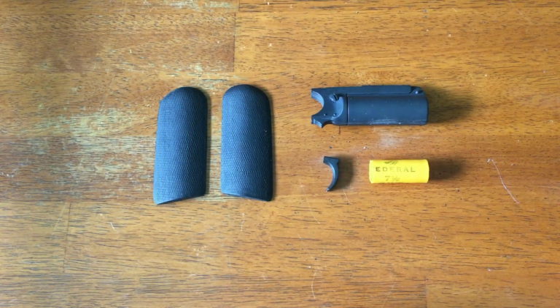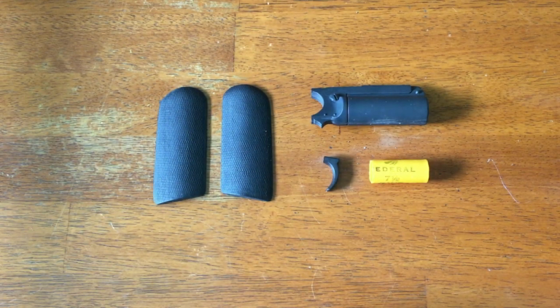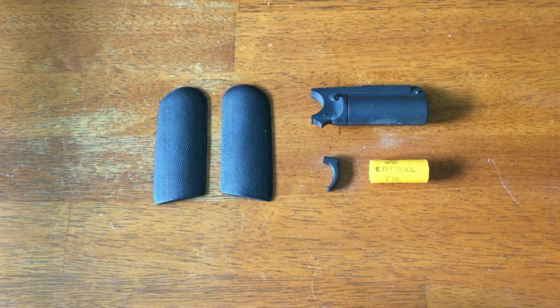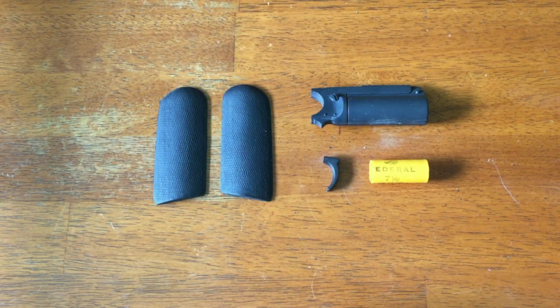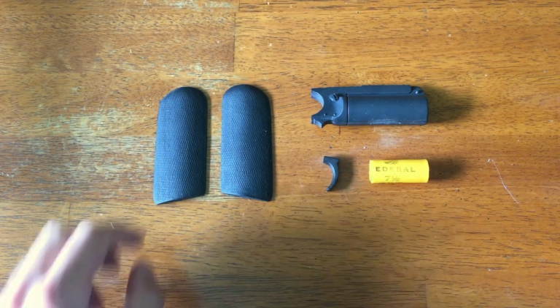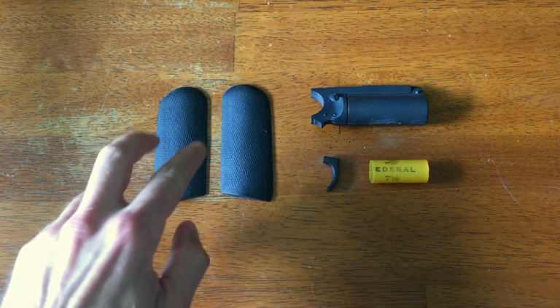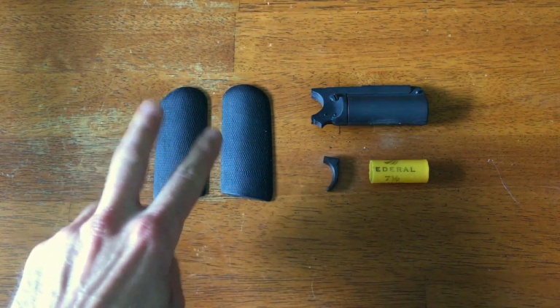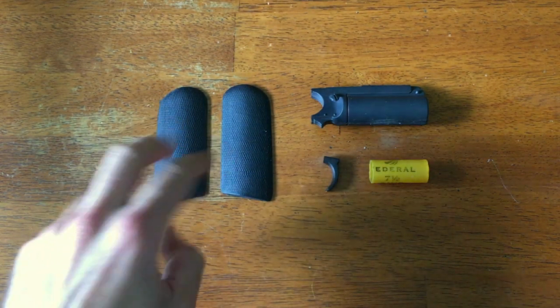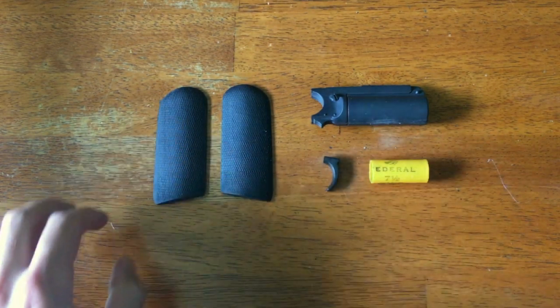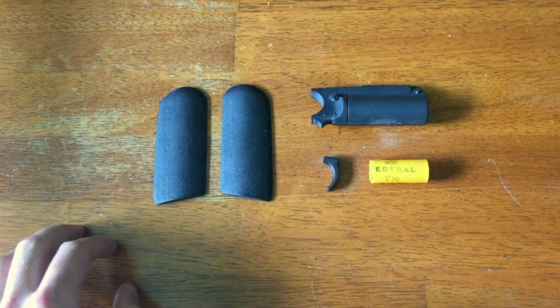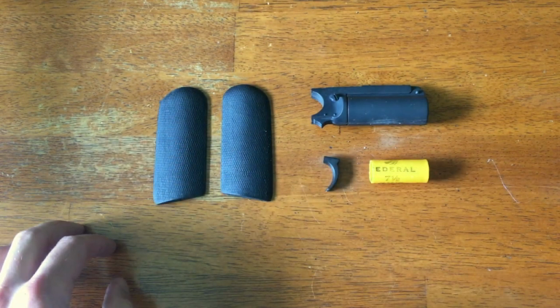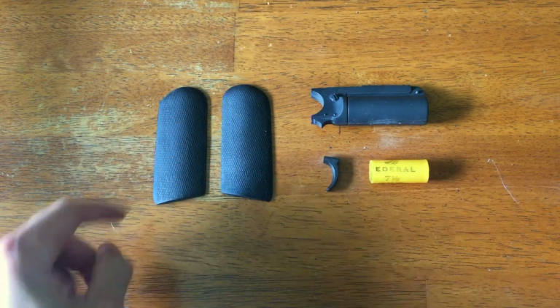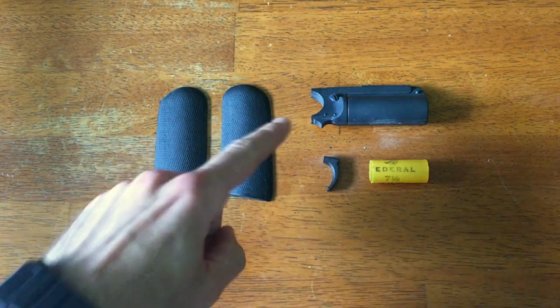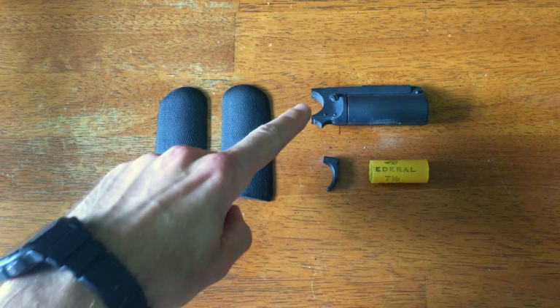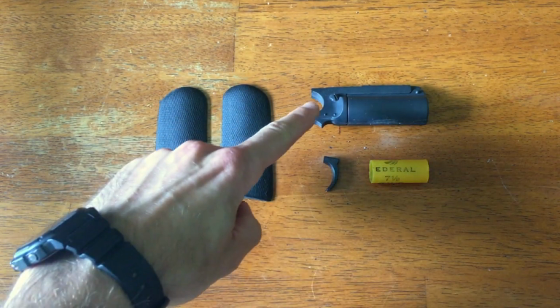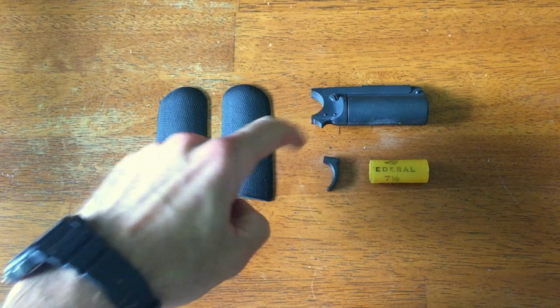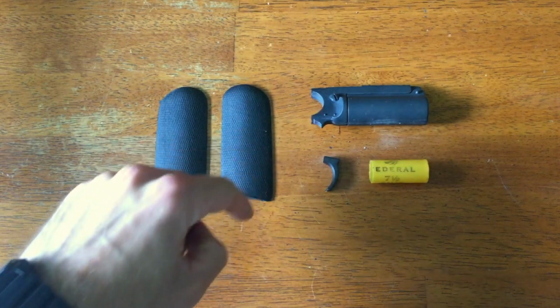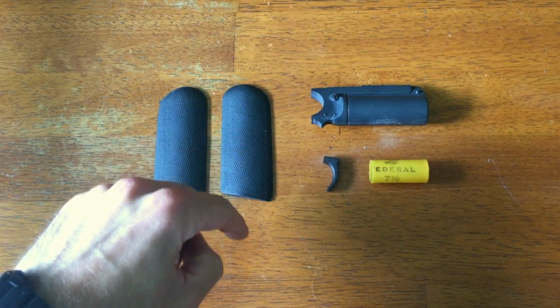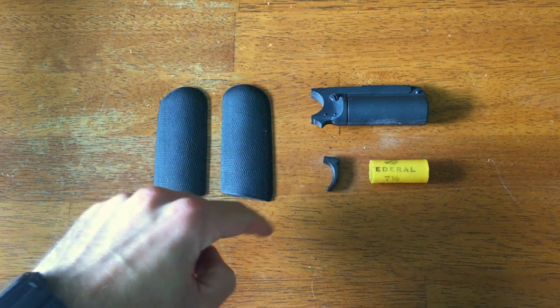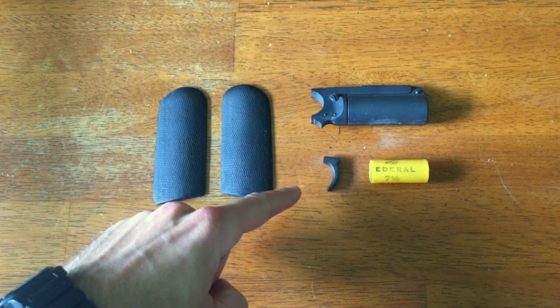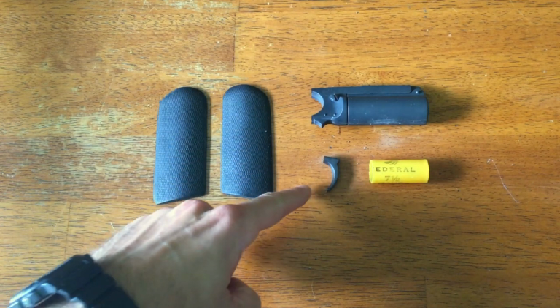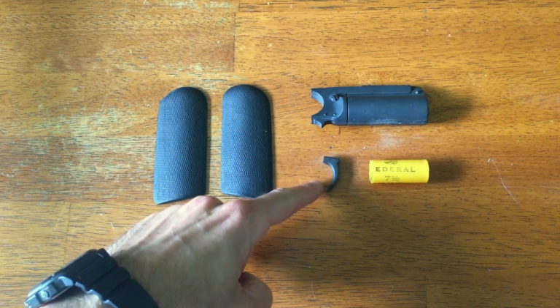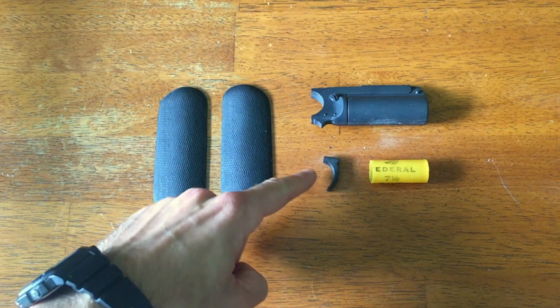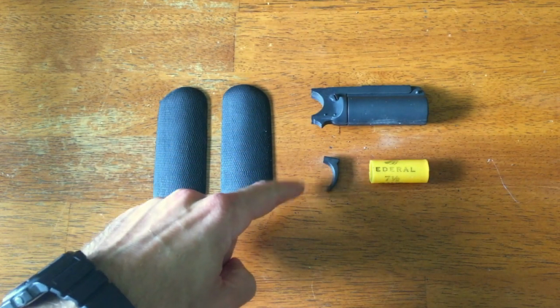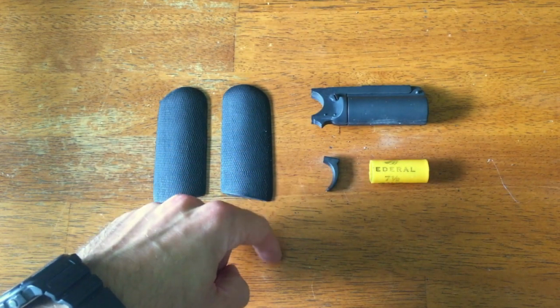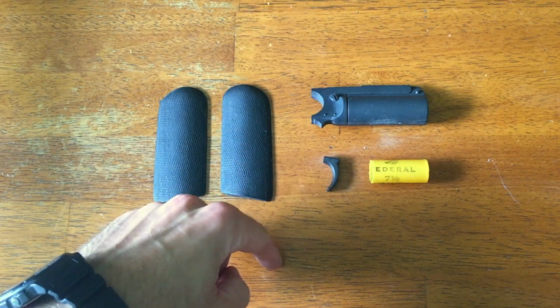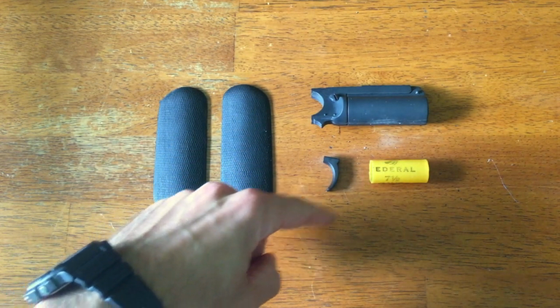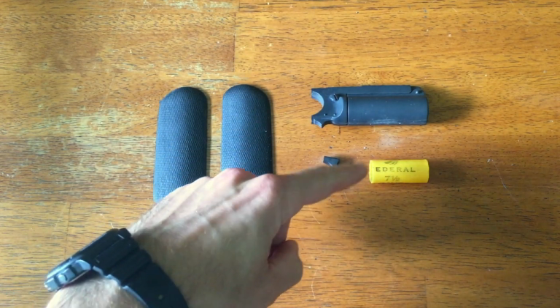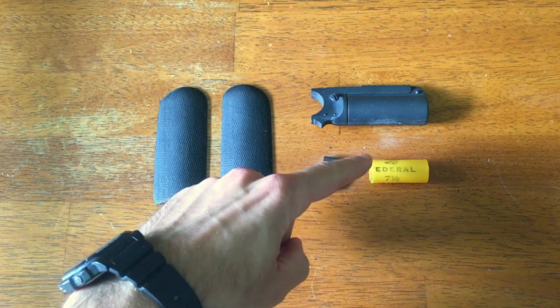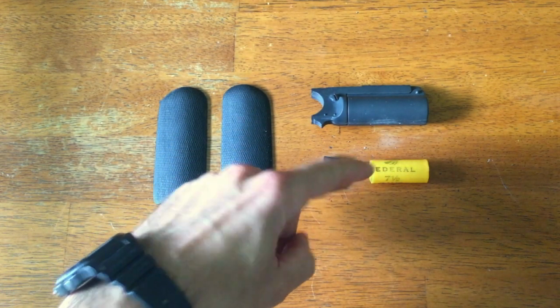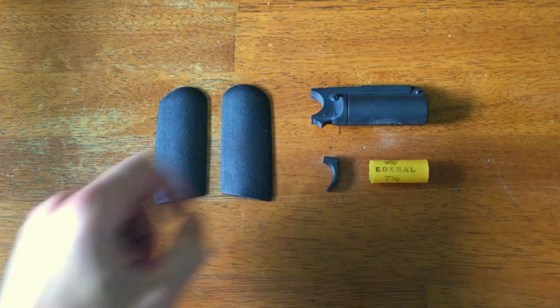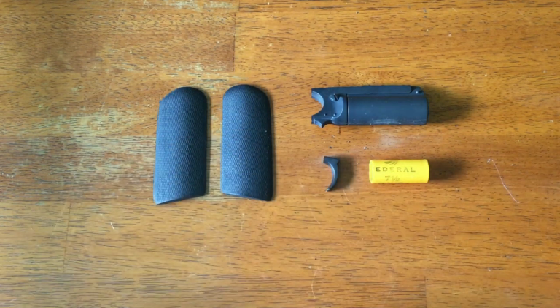This is our kit consisting of a pair of grips, under barrel, trigger, and a fake shell here.